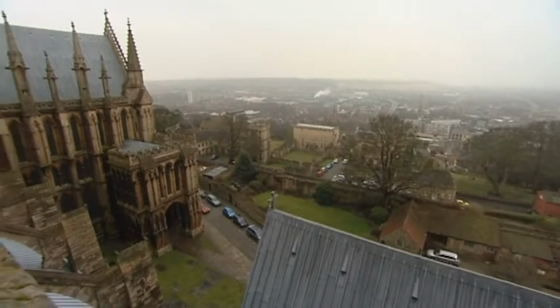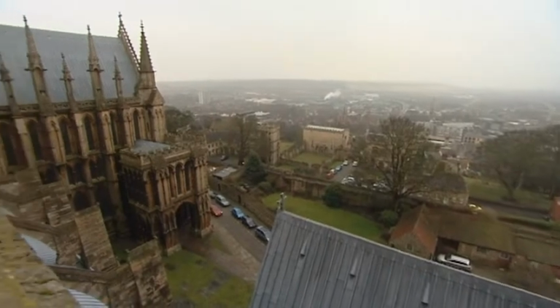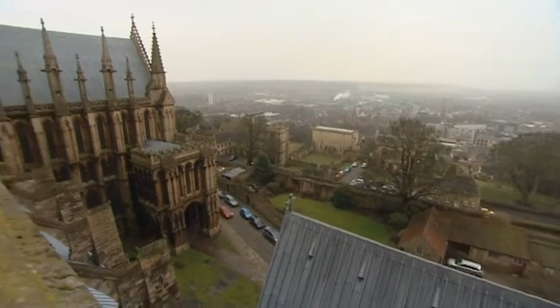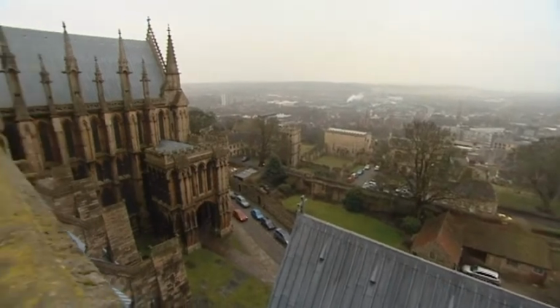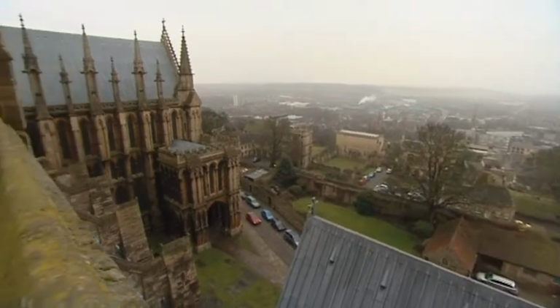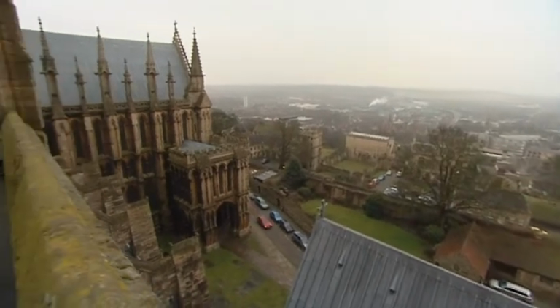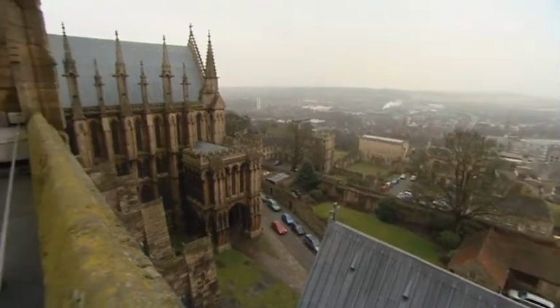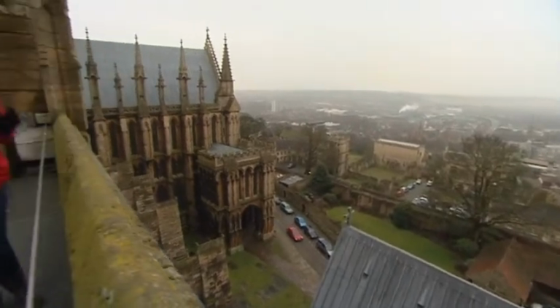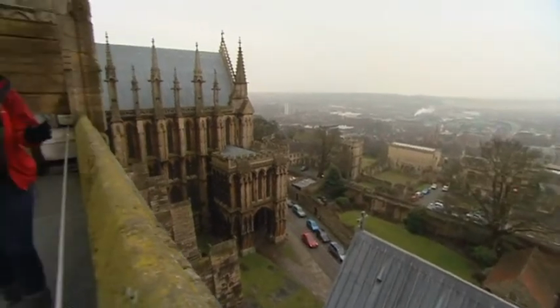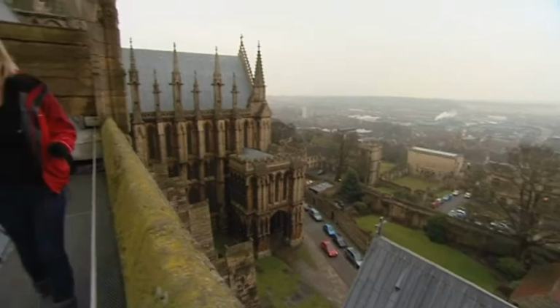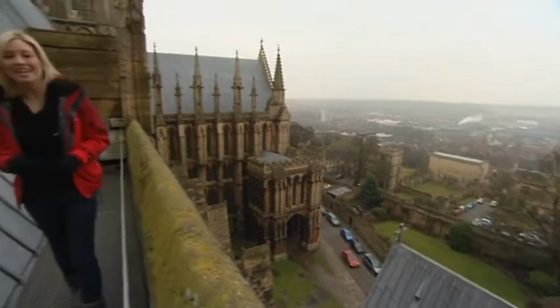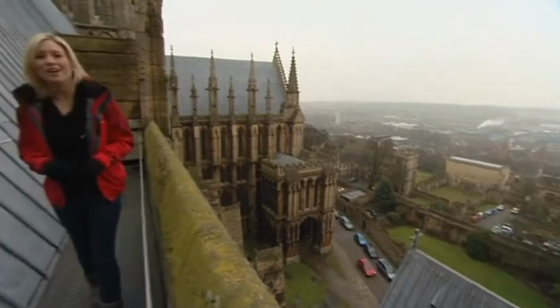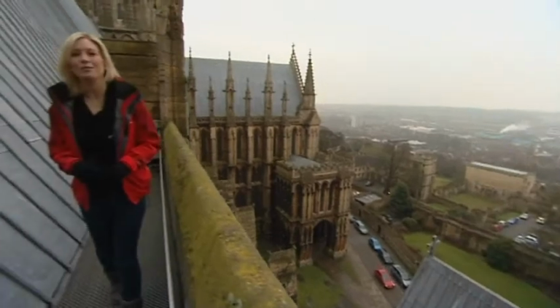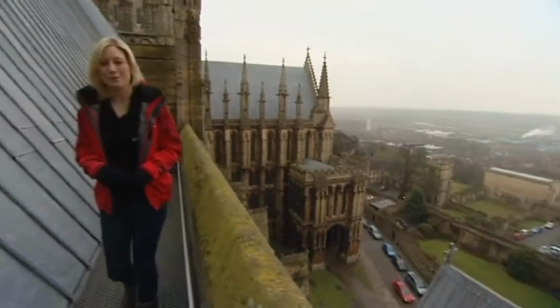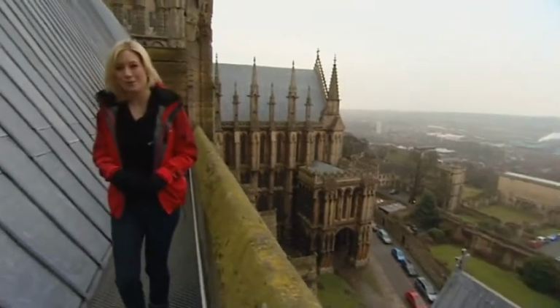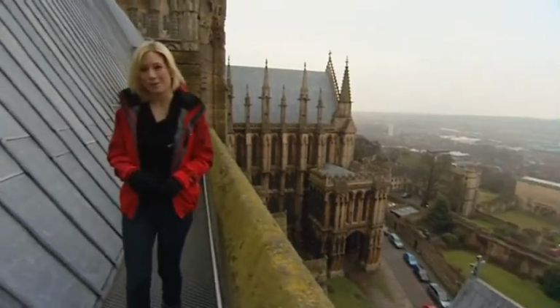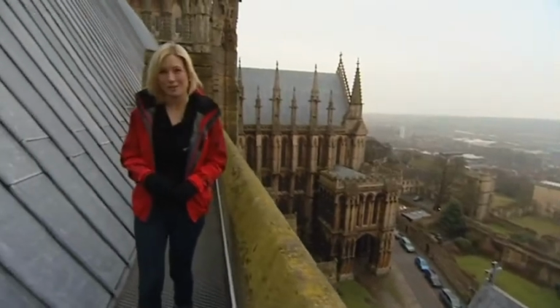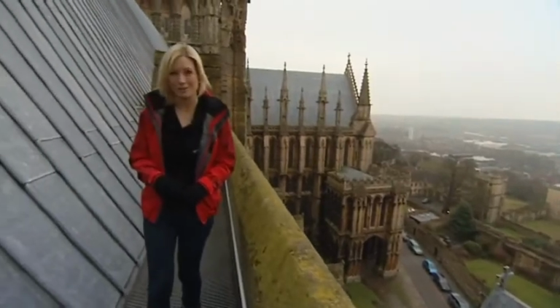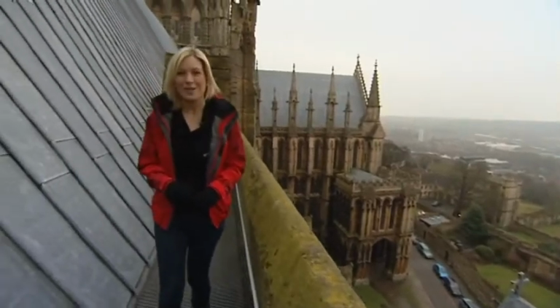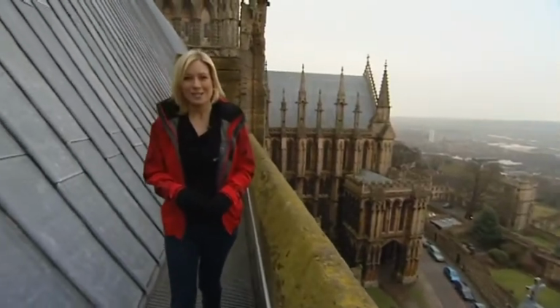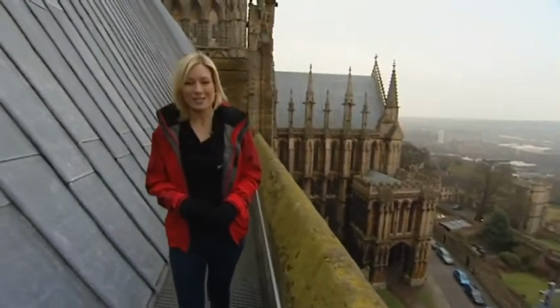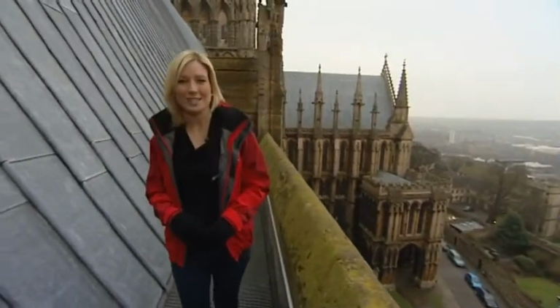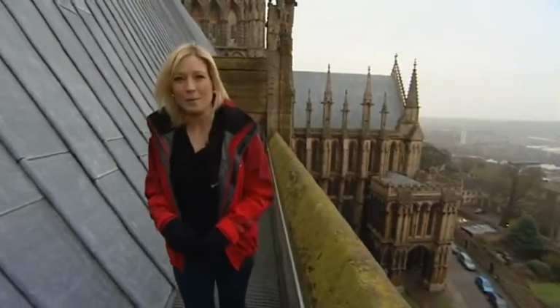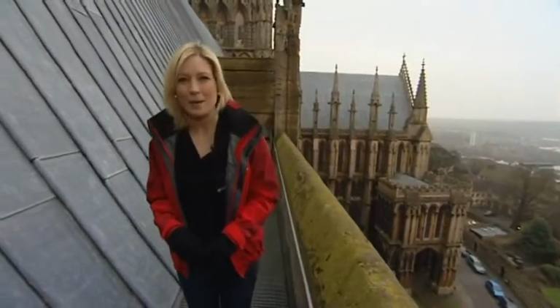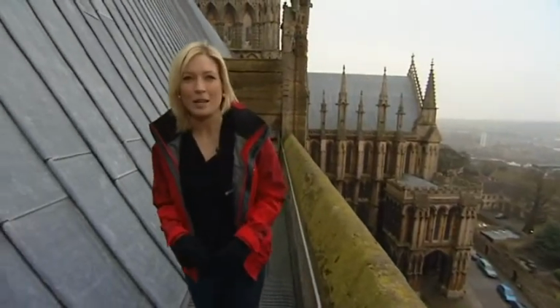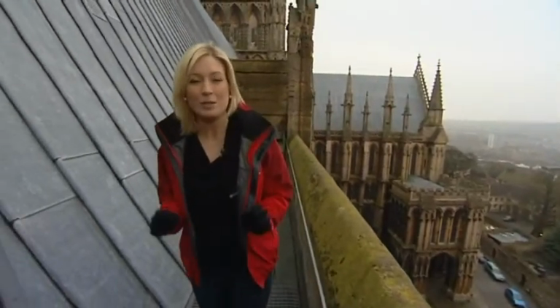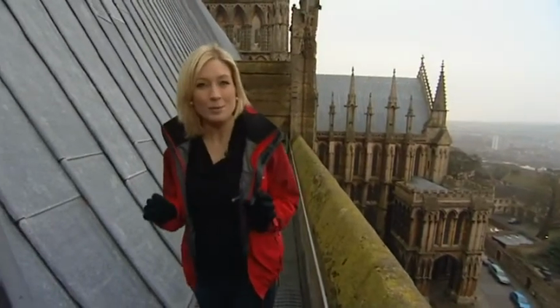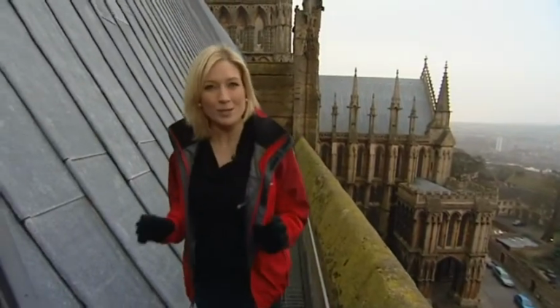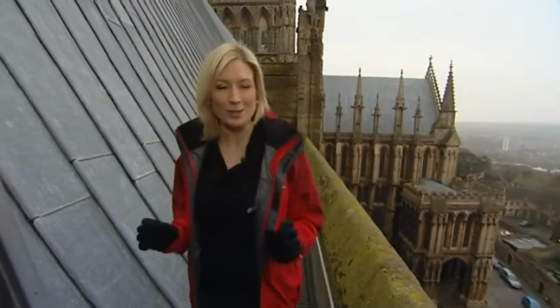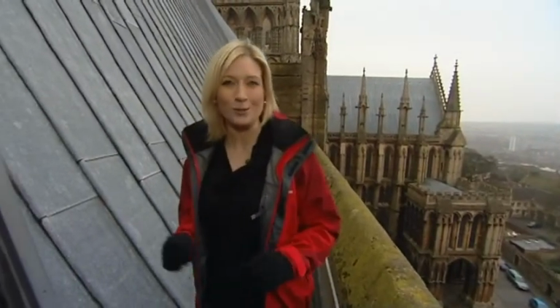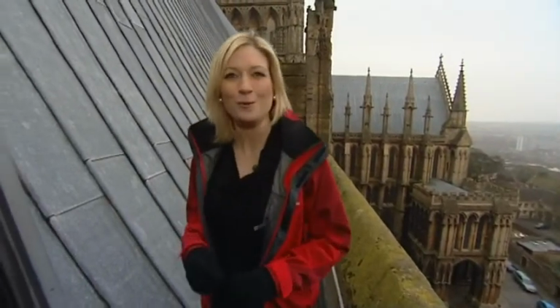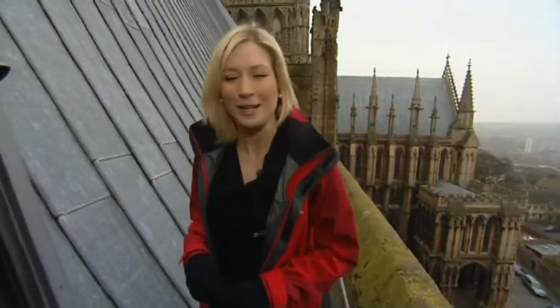But it's not all about high-tech lasers. Here on the roof of the cathedral, science is helping in a much more subtle way.